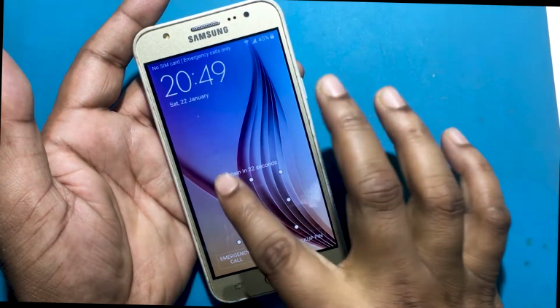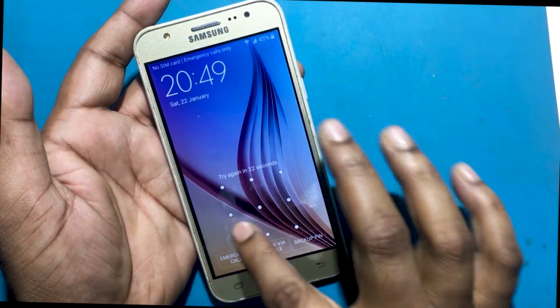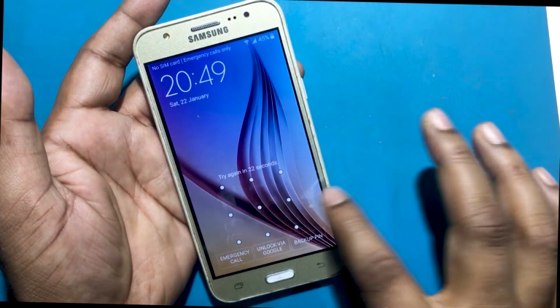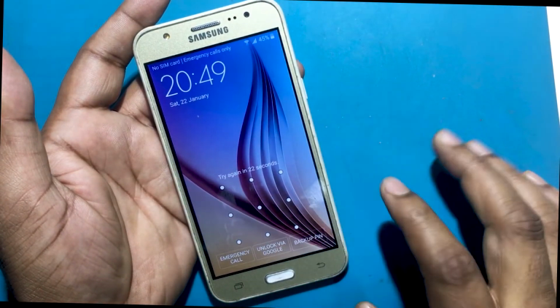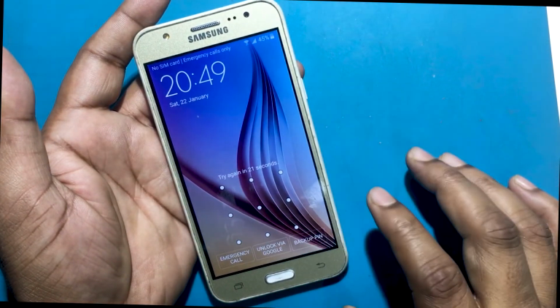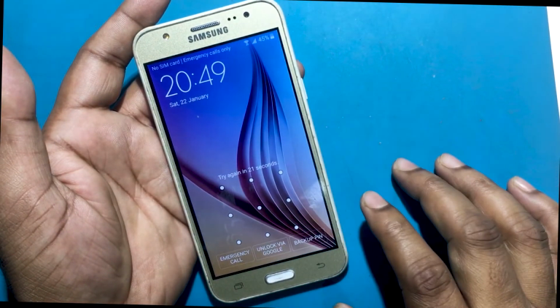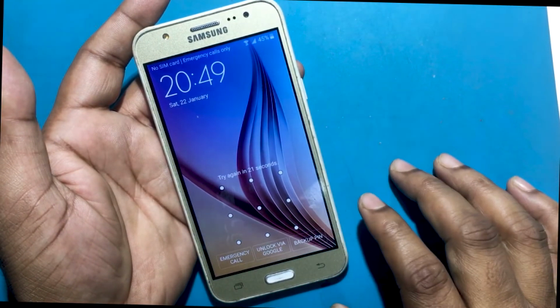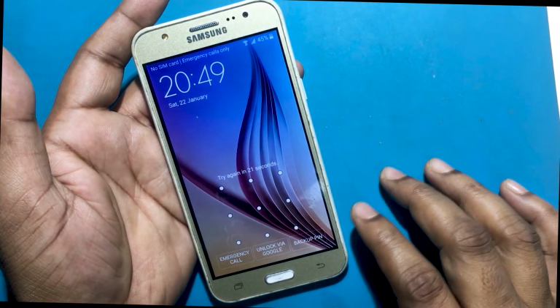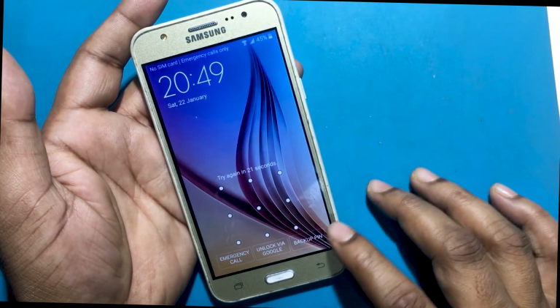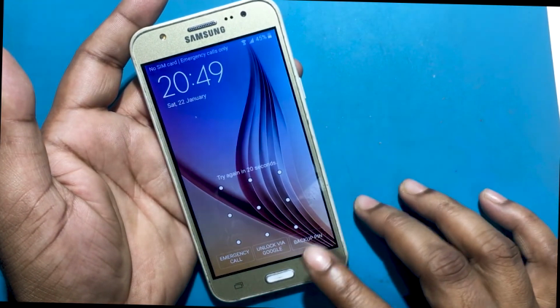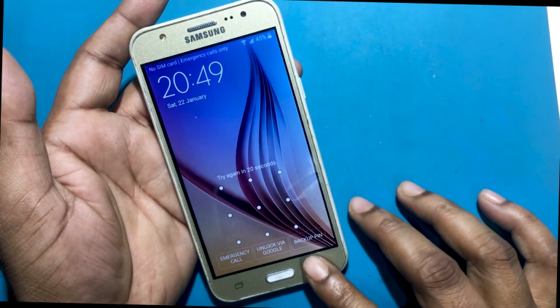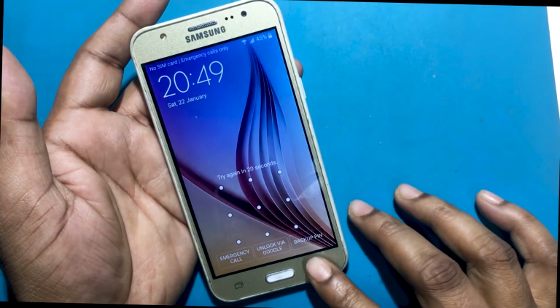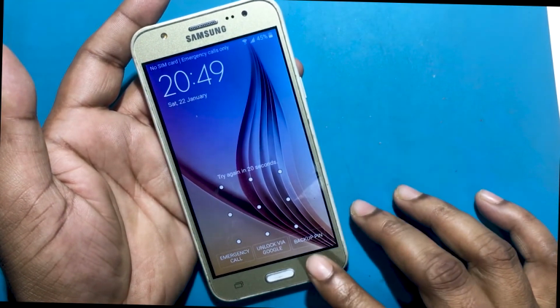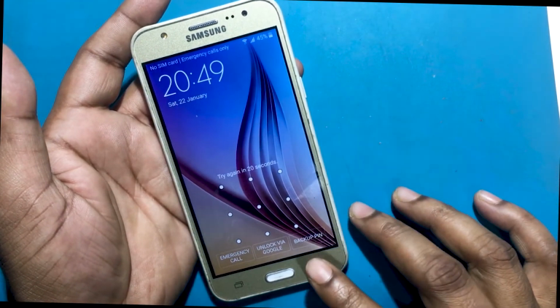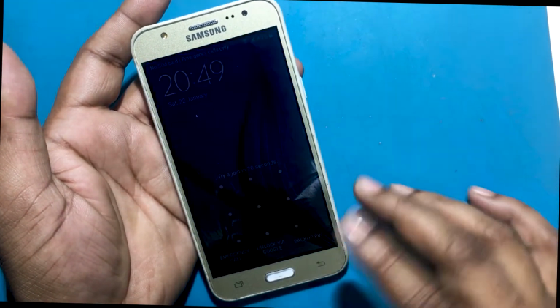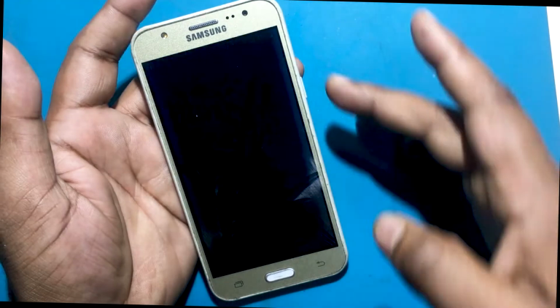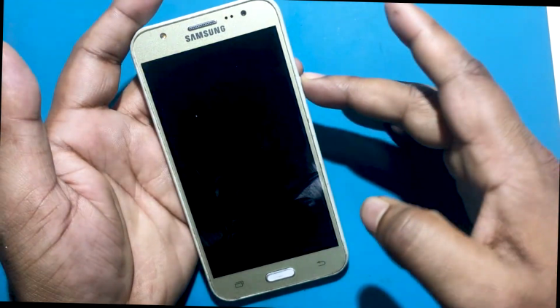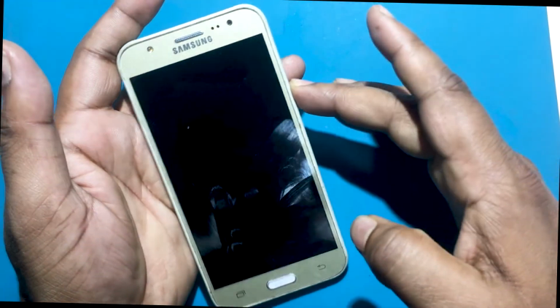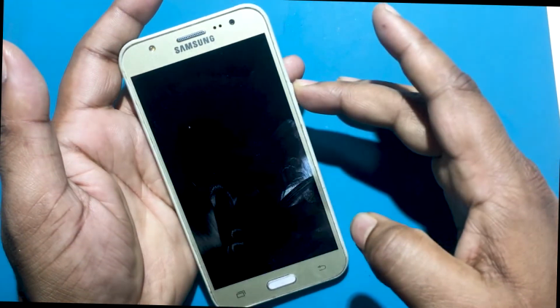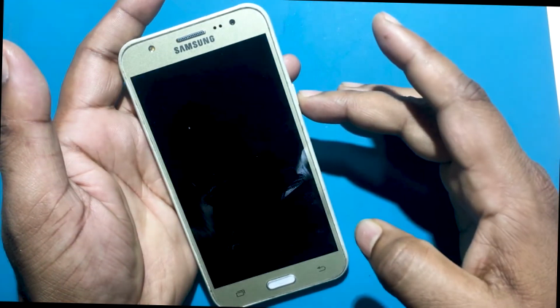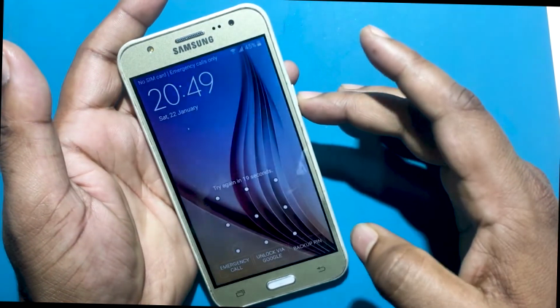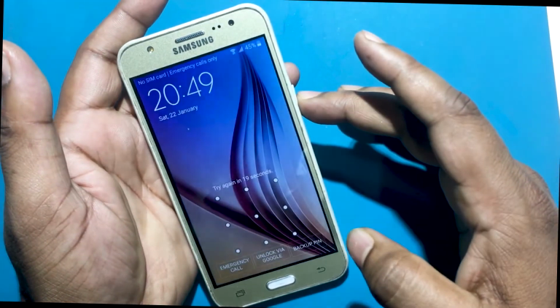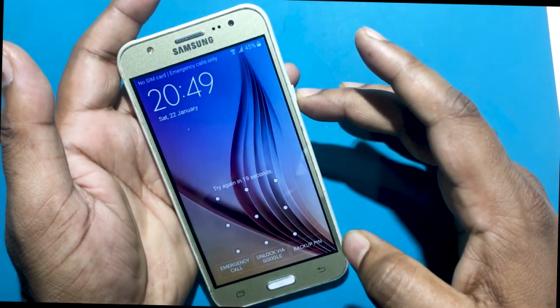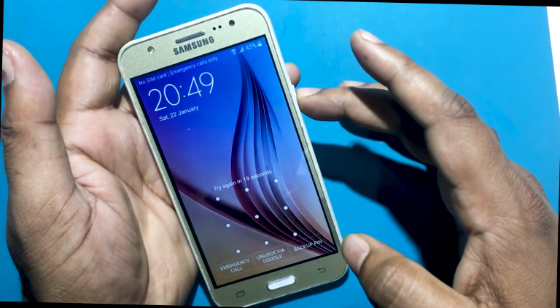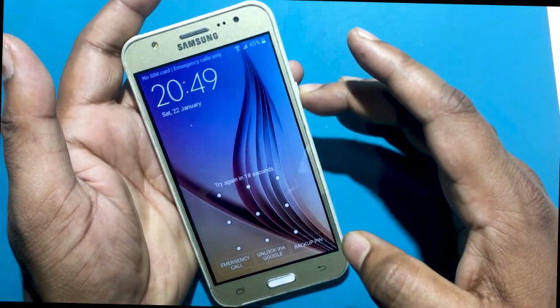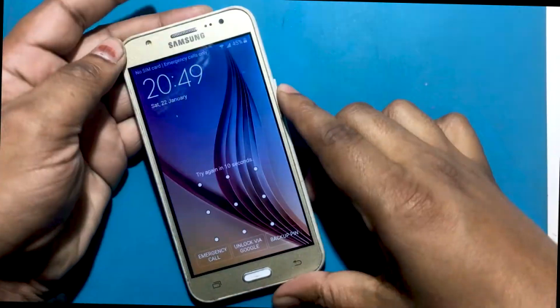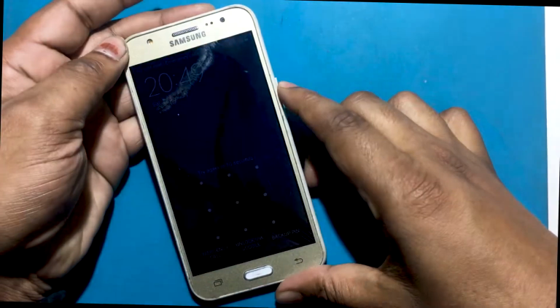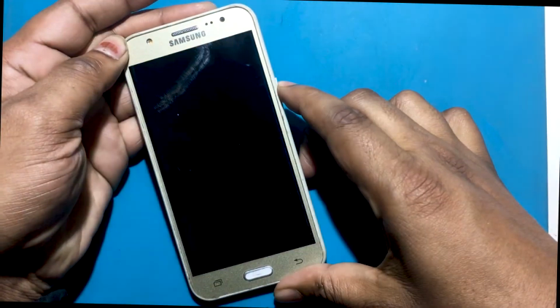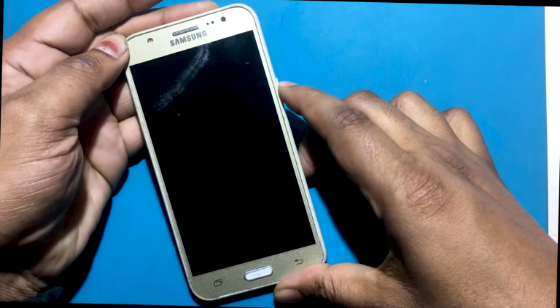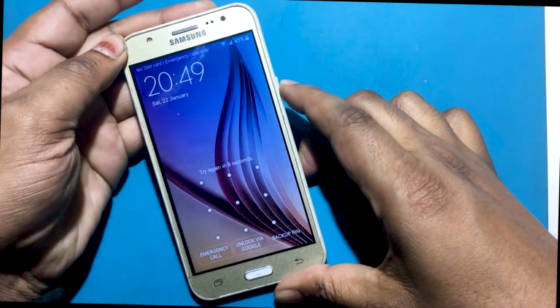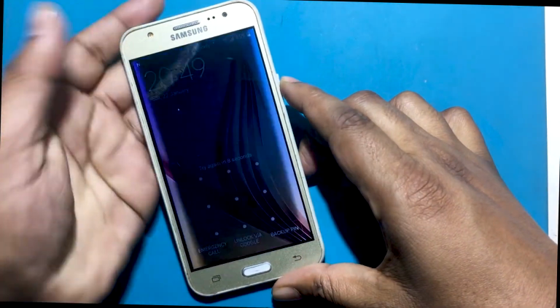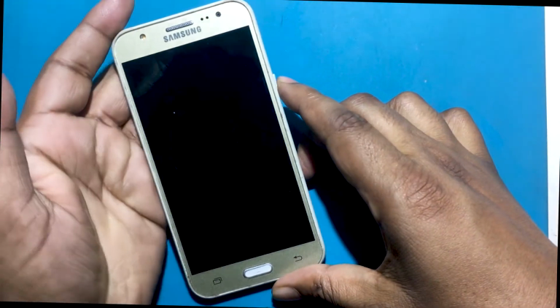This is my Samsung J5 model smartphone. I forgot the password of this phone, and now I will show you how to unlock it.